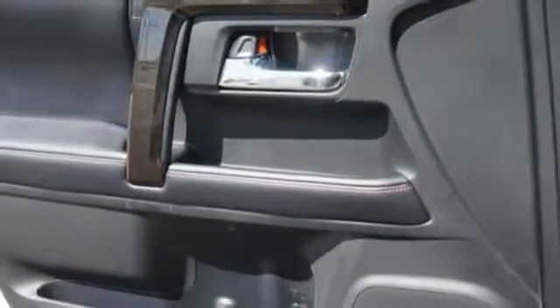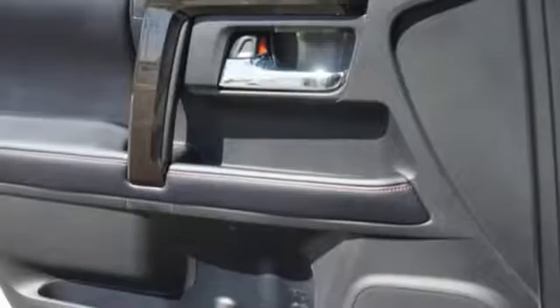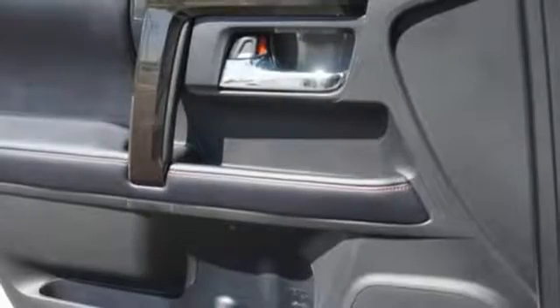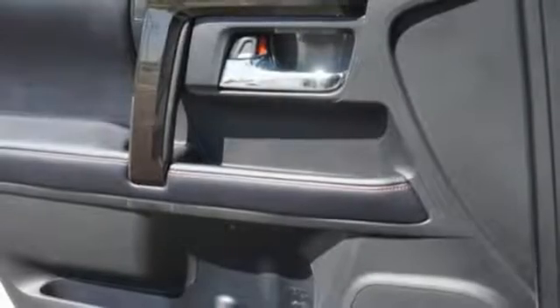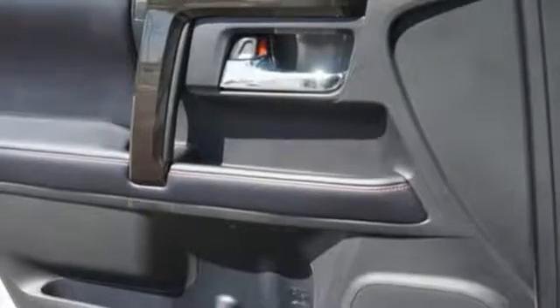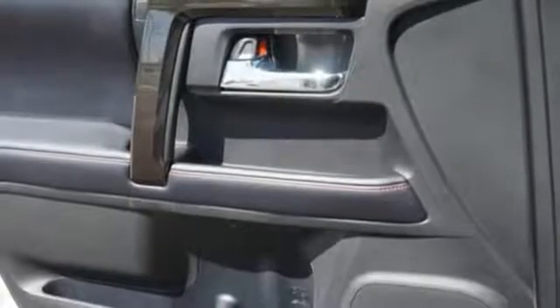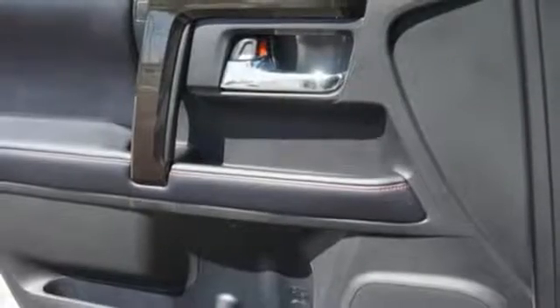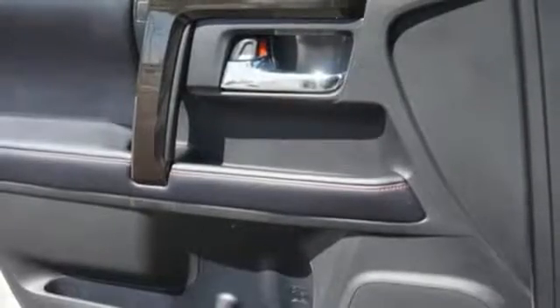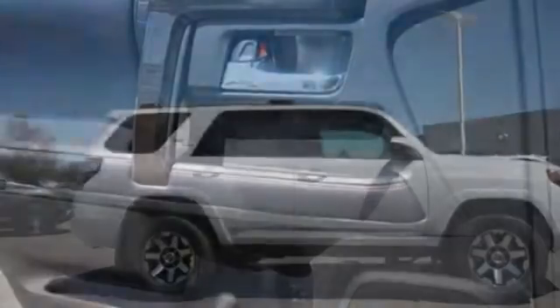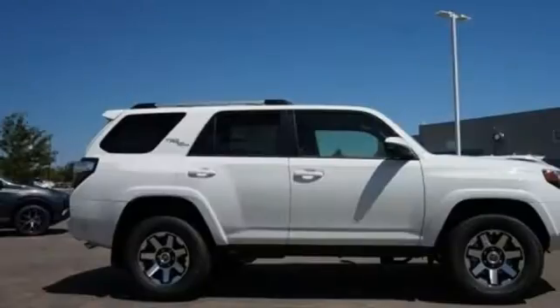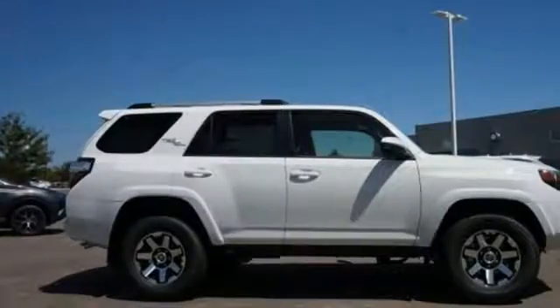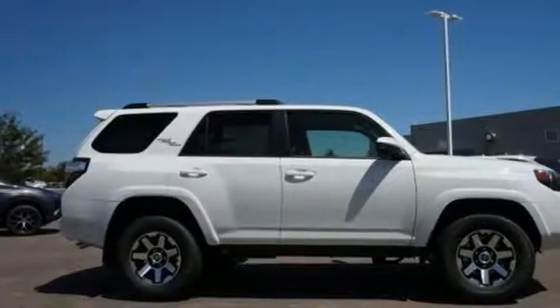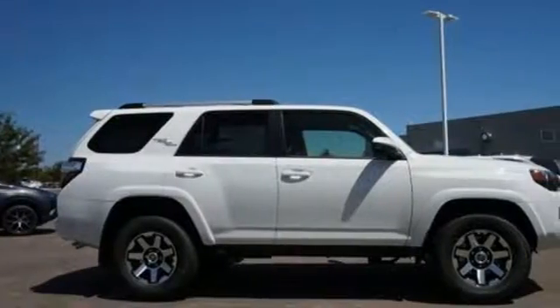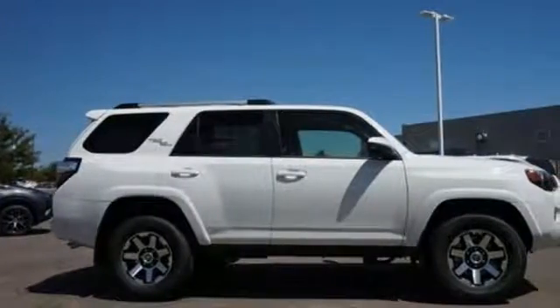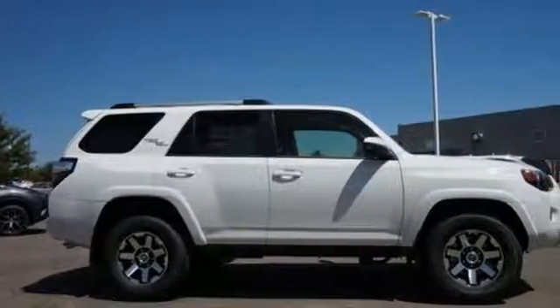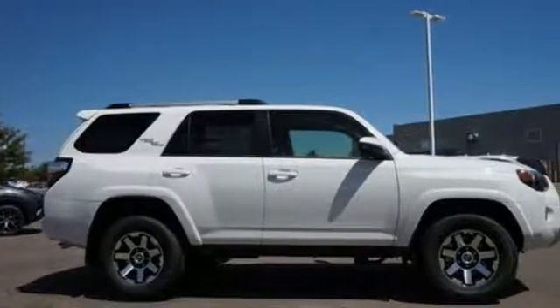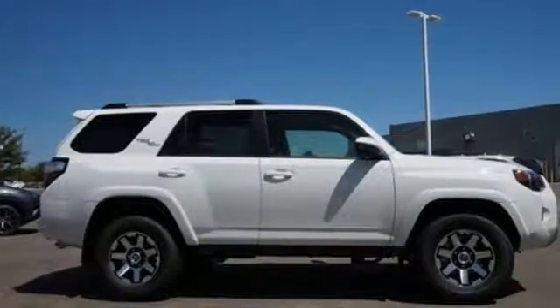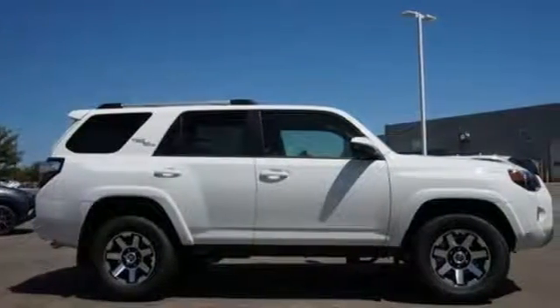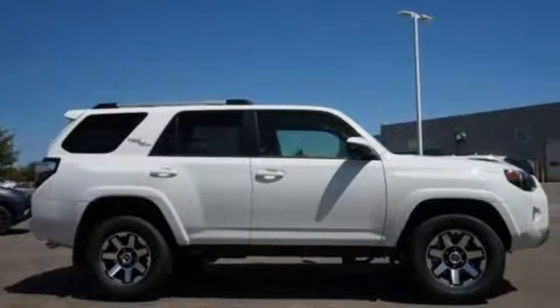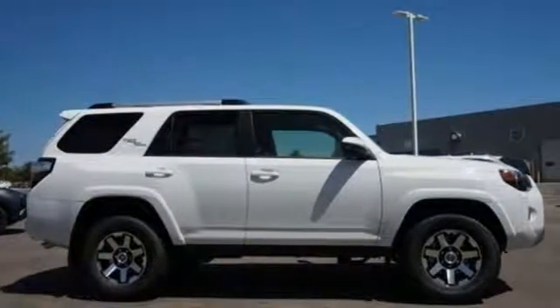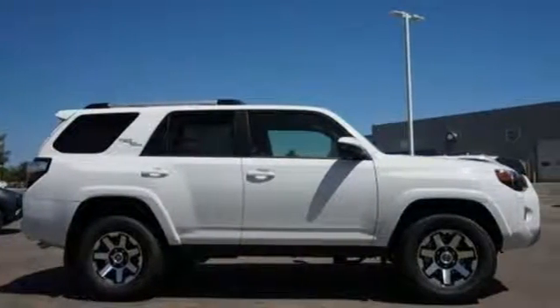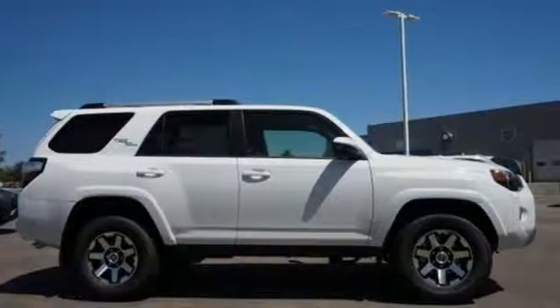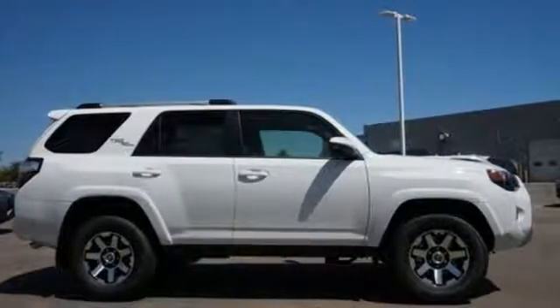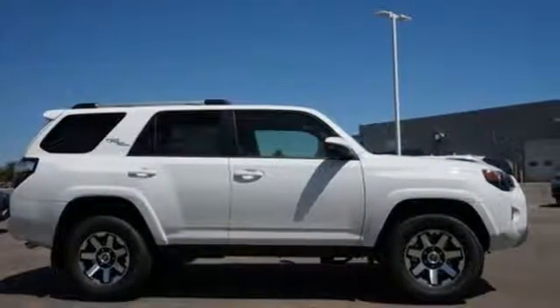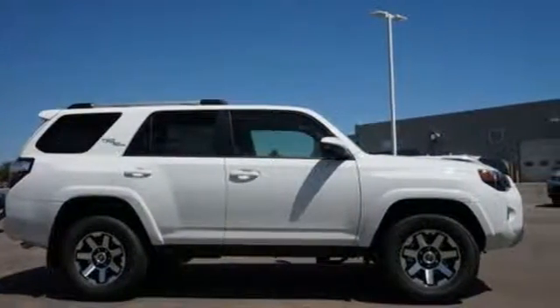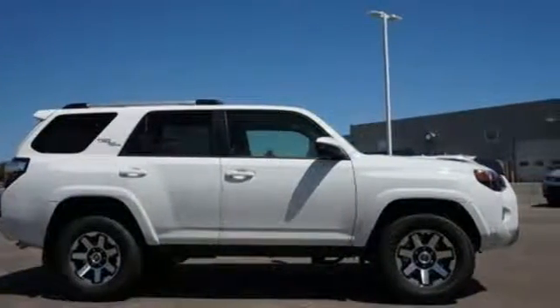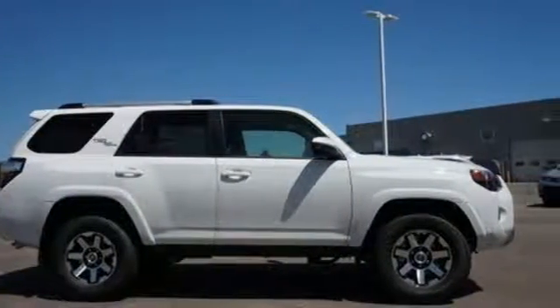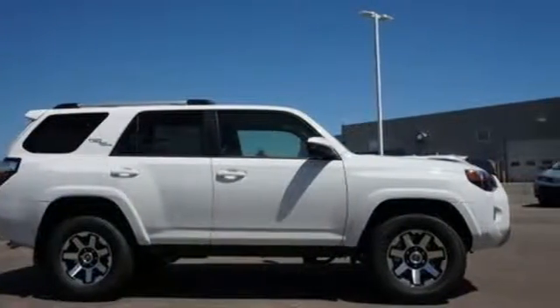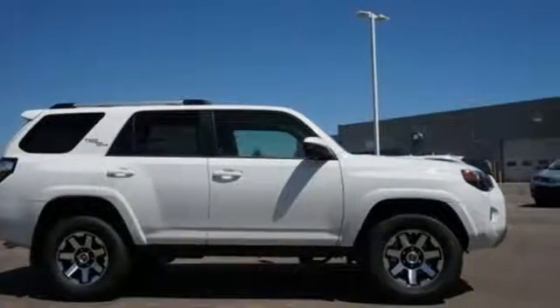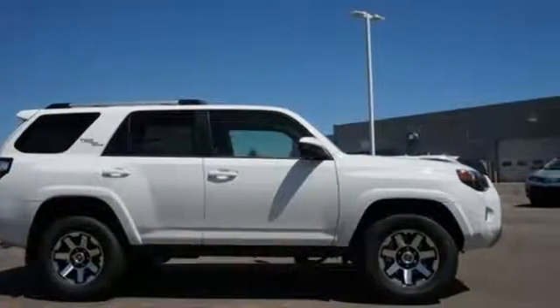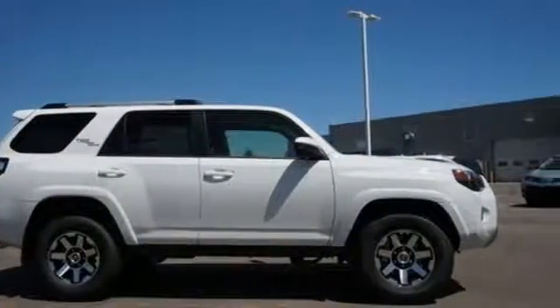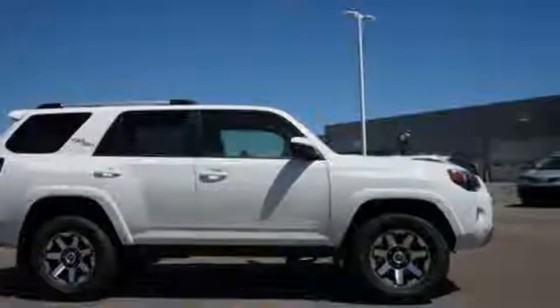Comfortable, convenient quality. Toyota — see it for yourself when you take it for a test drive.